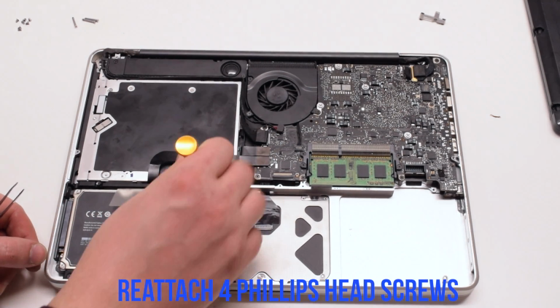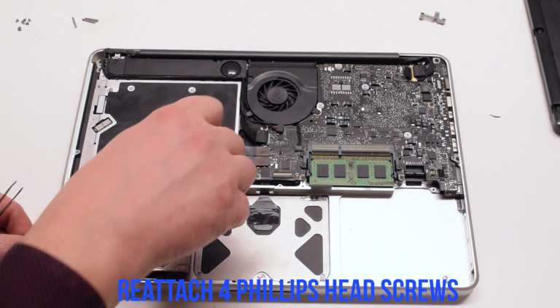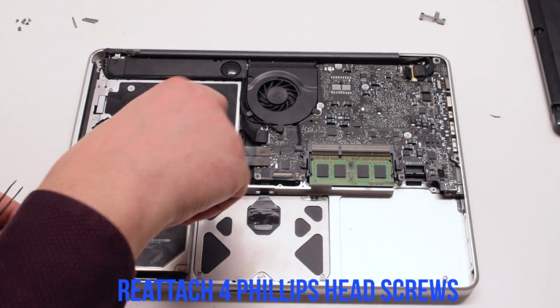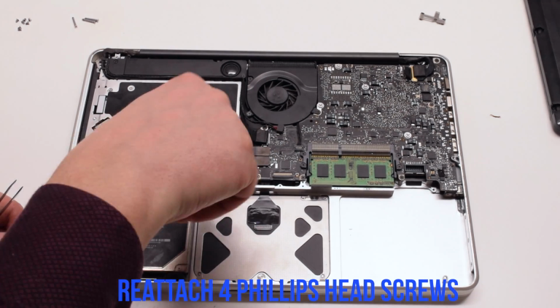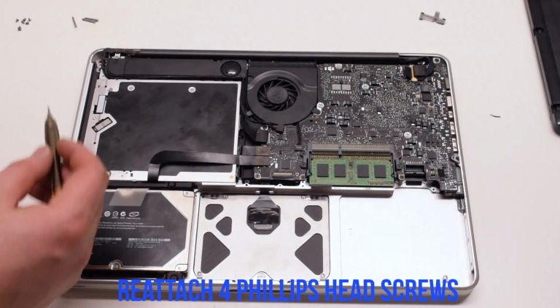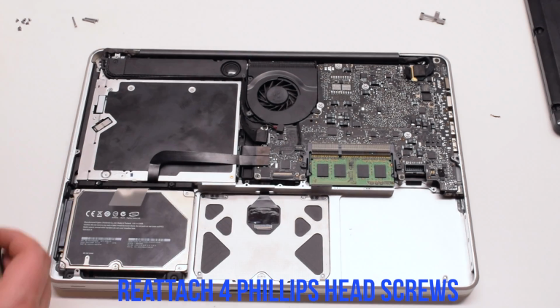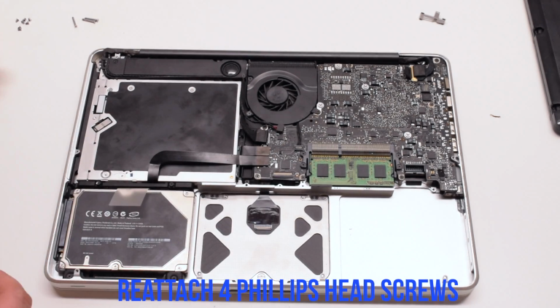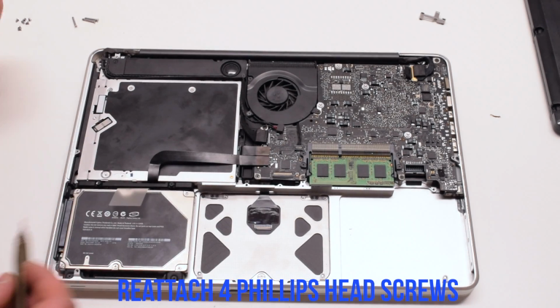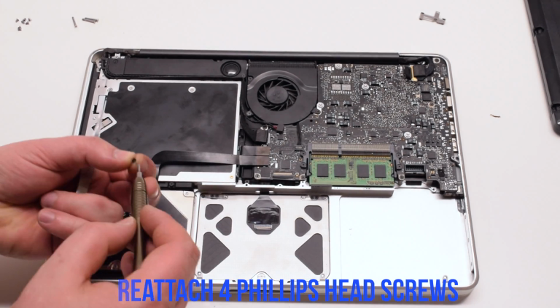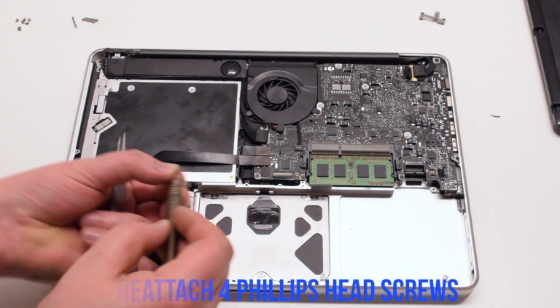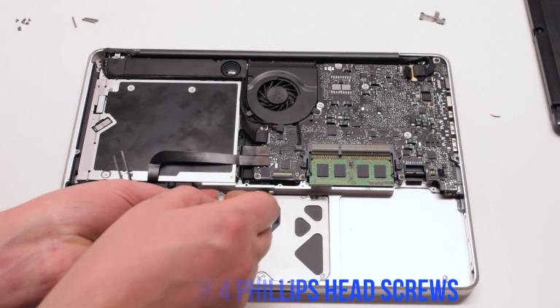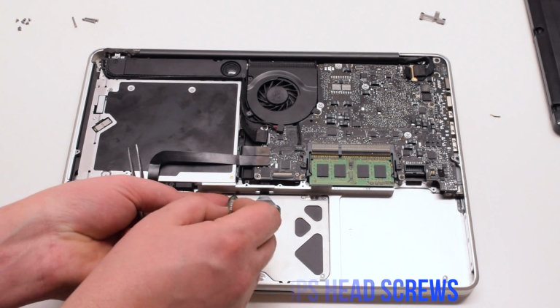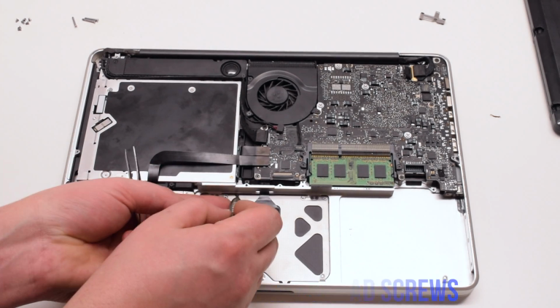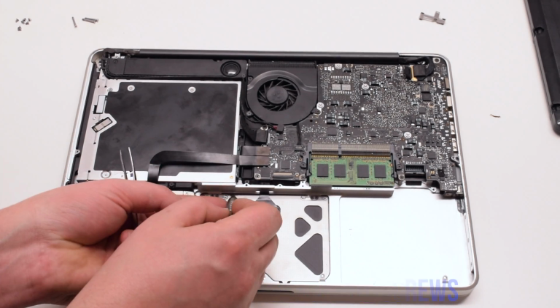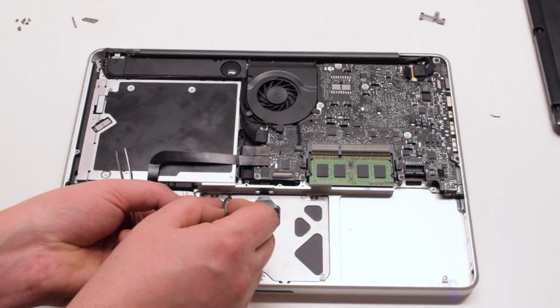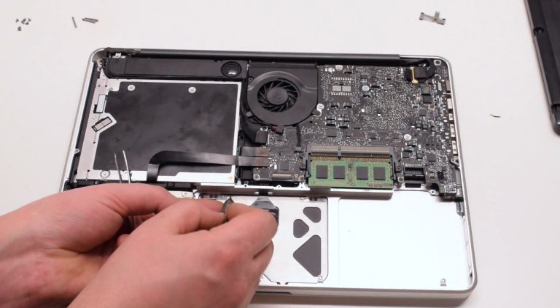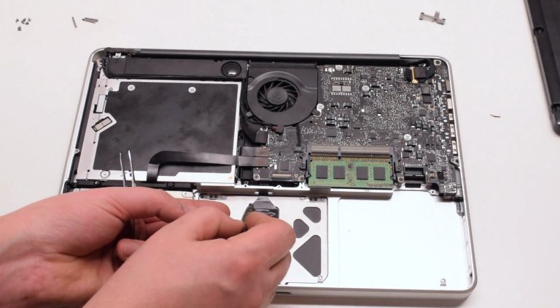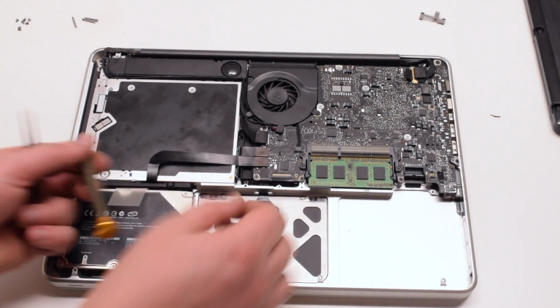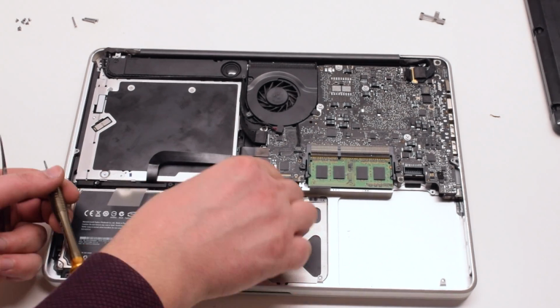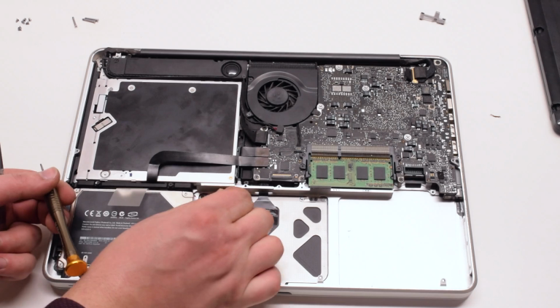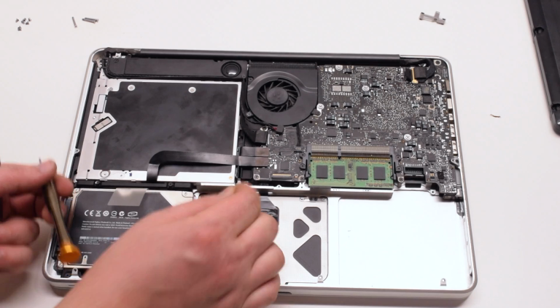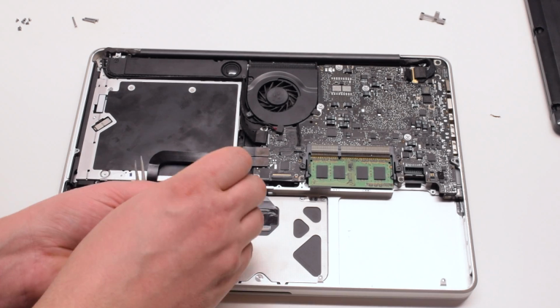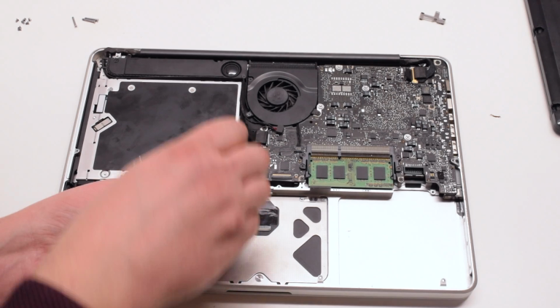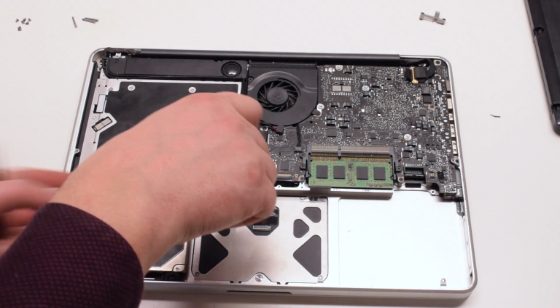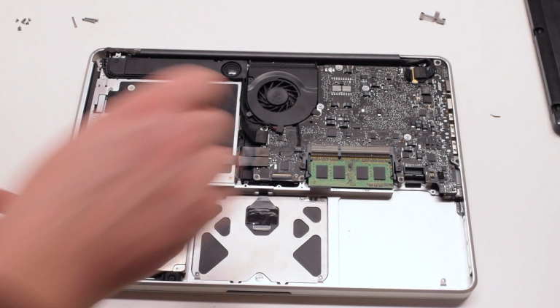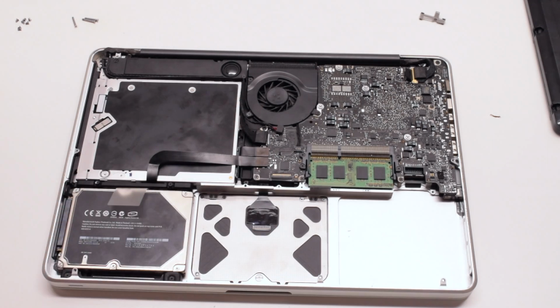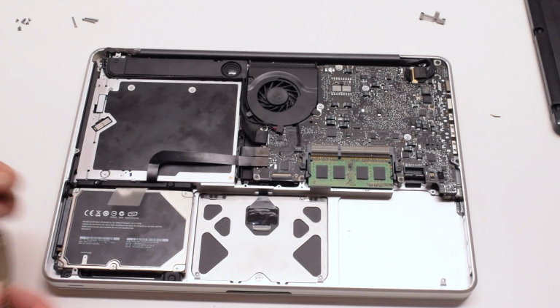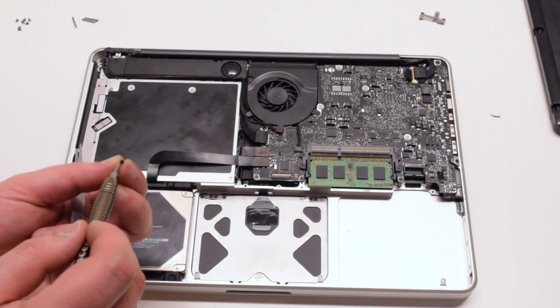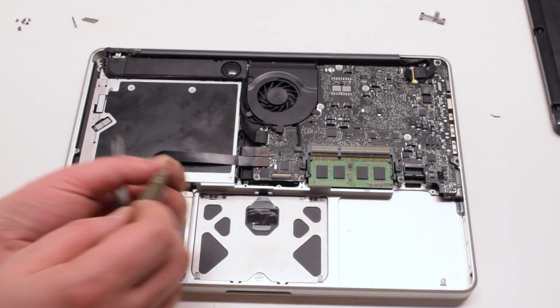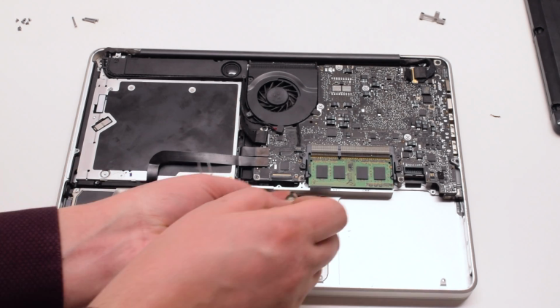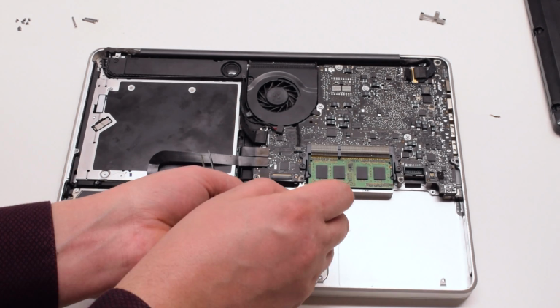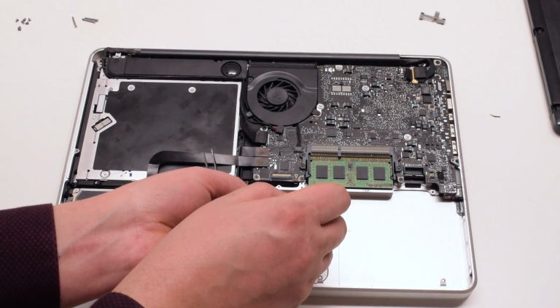You can now reconnect the trackpad. Secure it with the four Phillips head screws, two on each side on the outer edge.